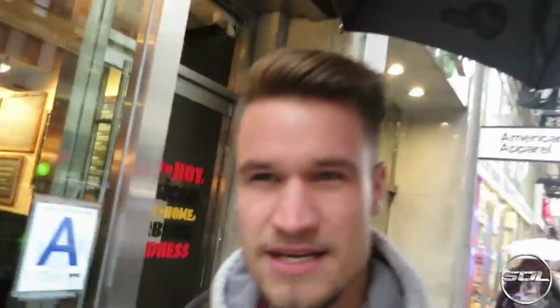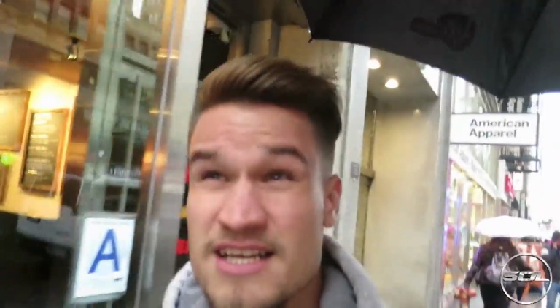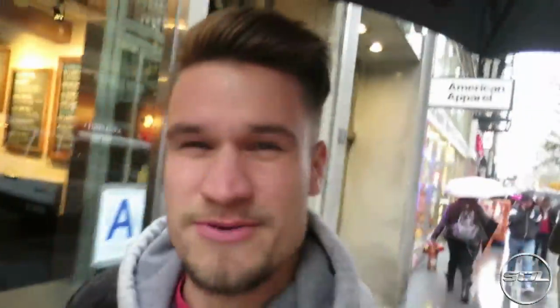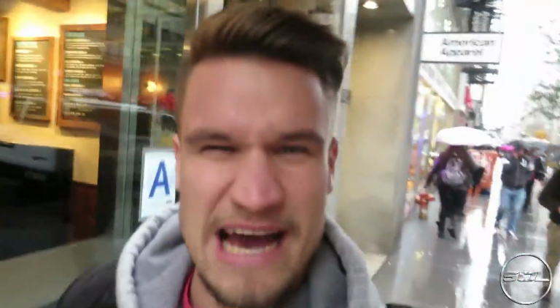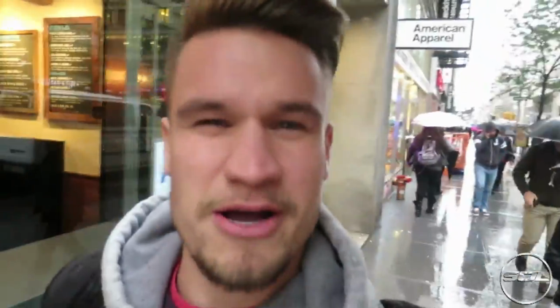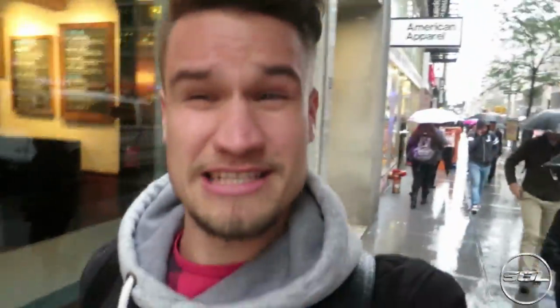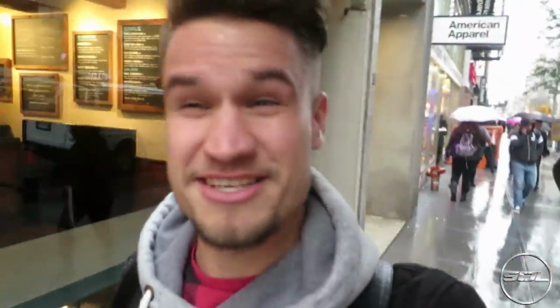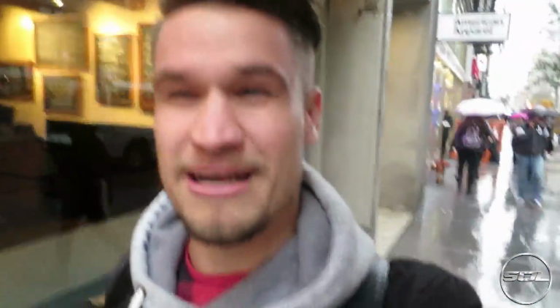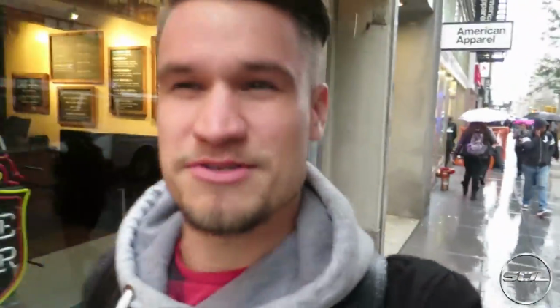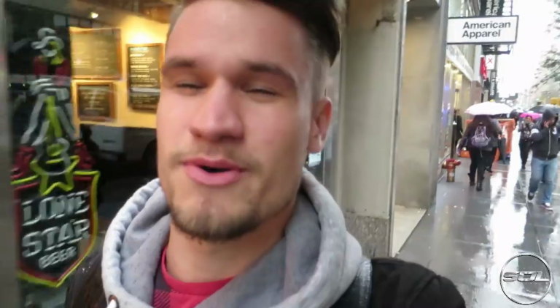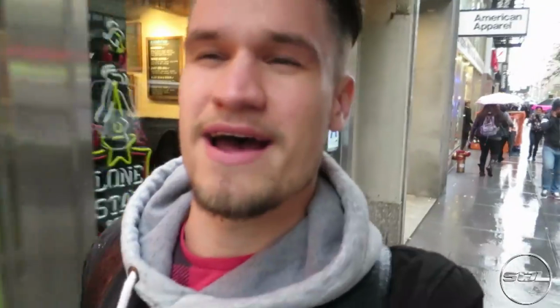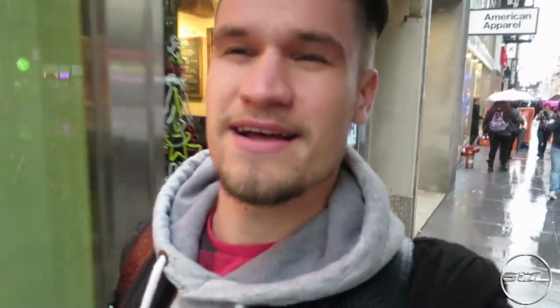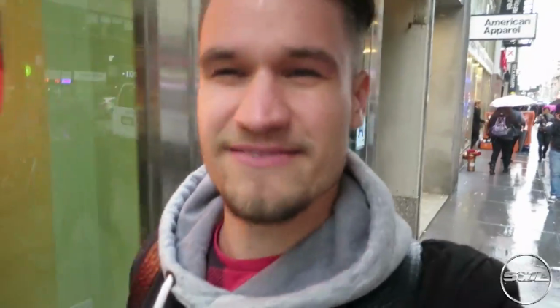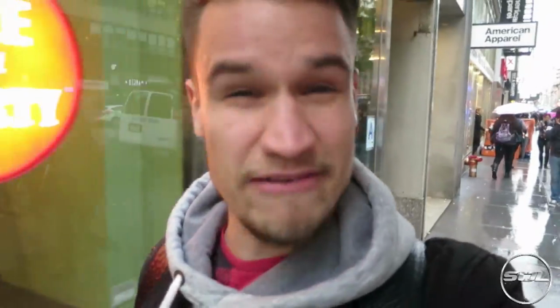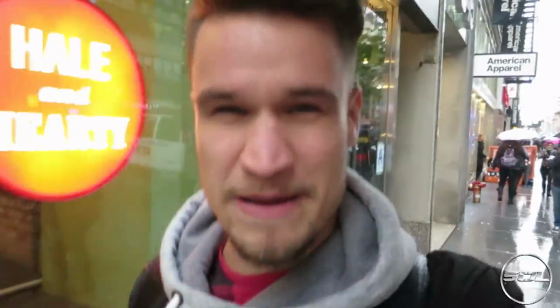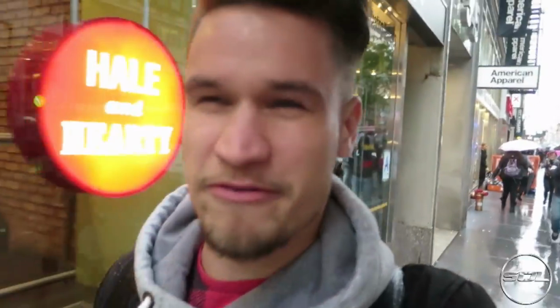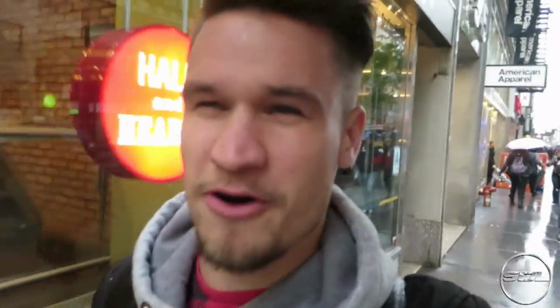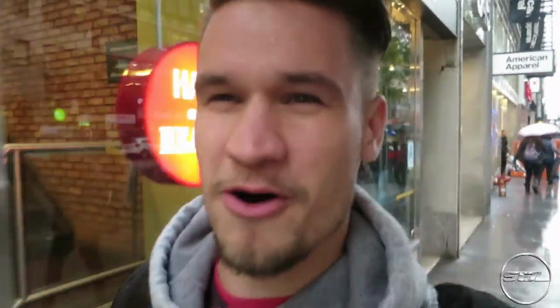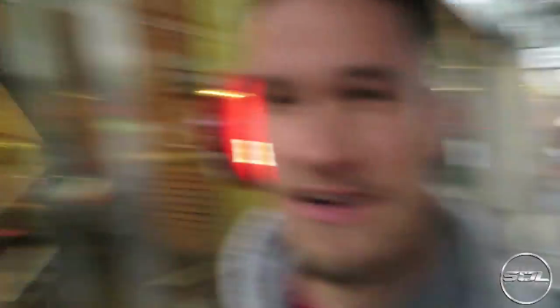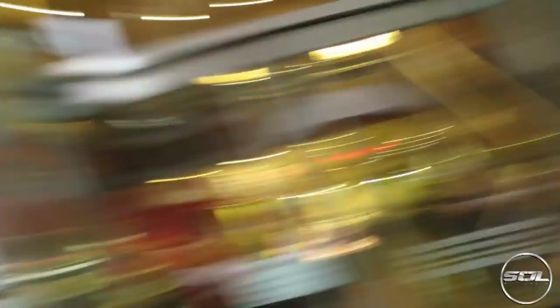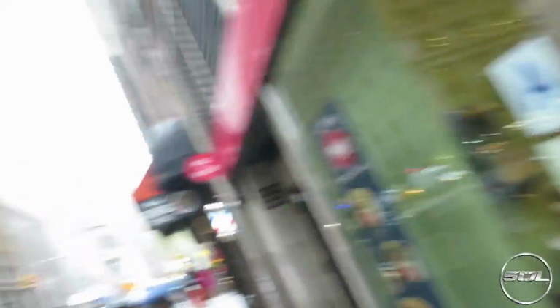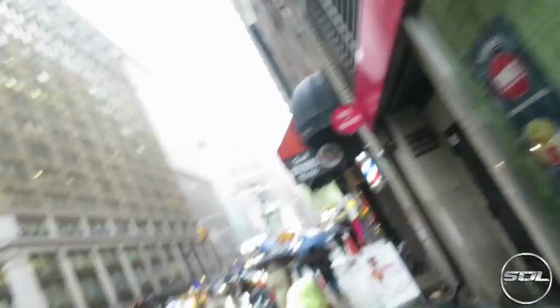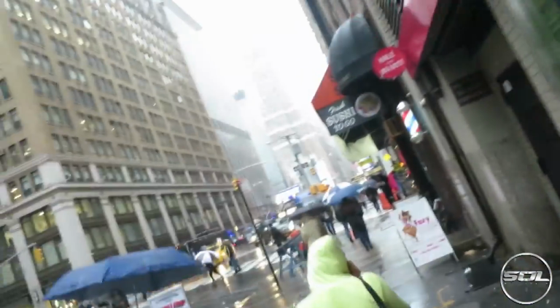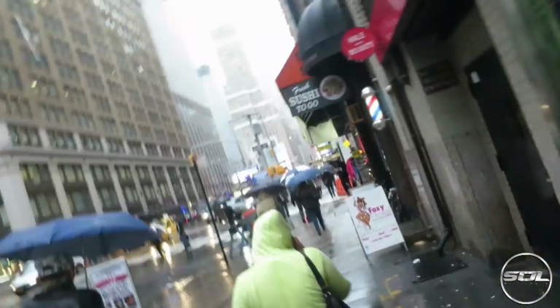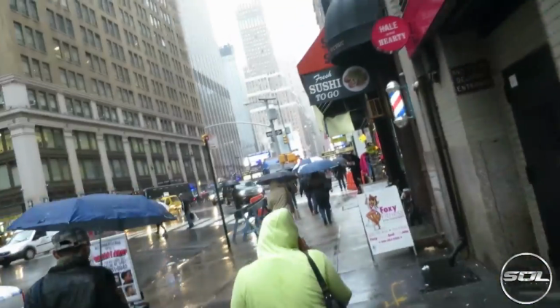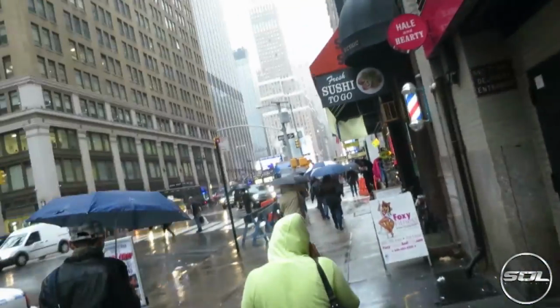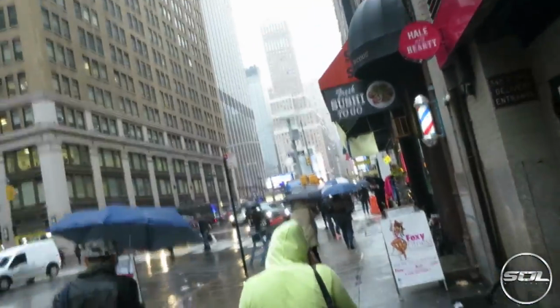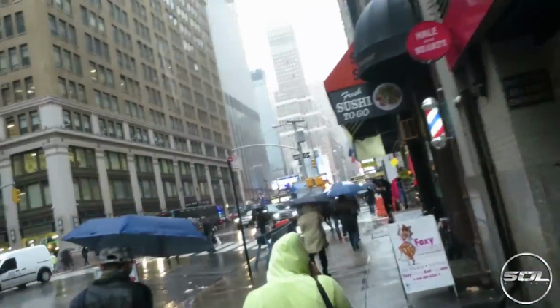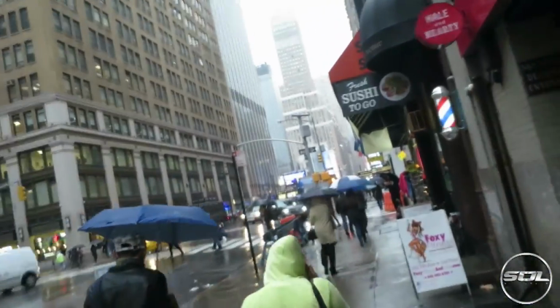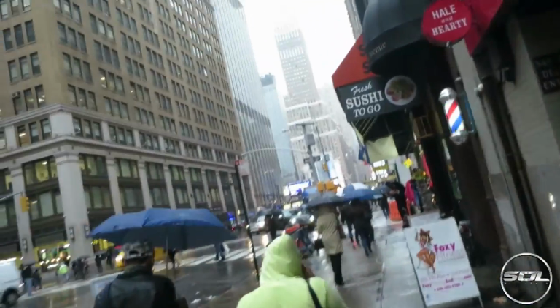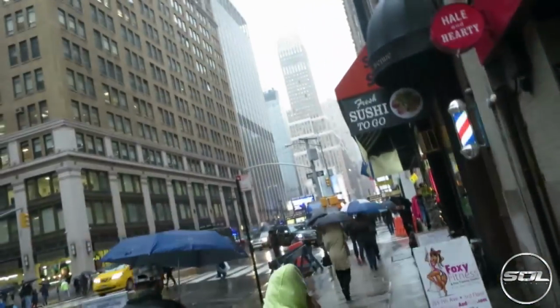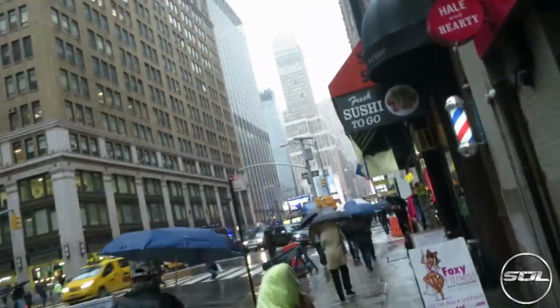So we're now going to Times Square — never been before — and it's raining badly.